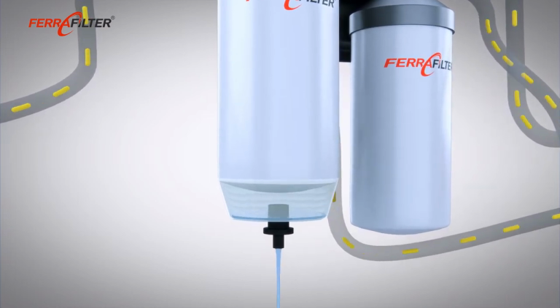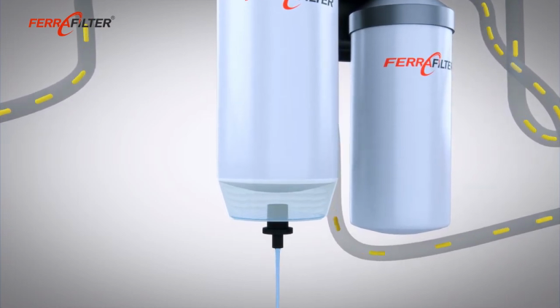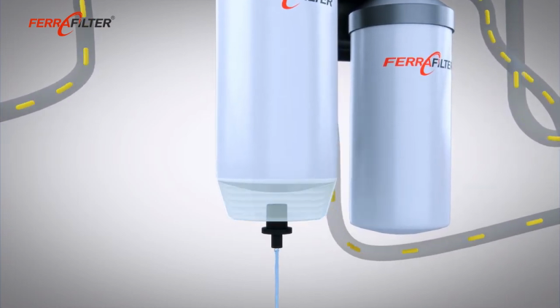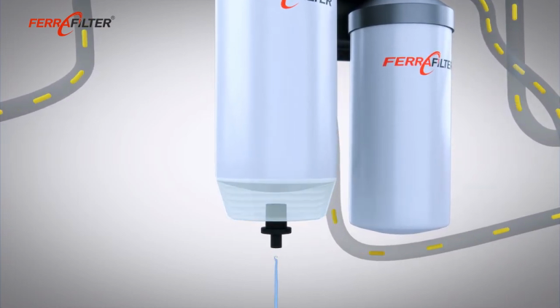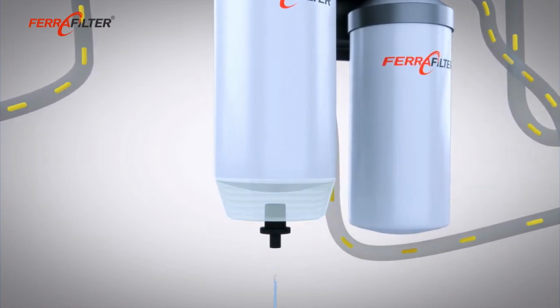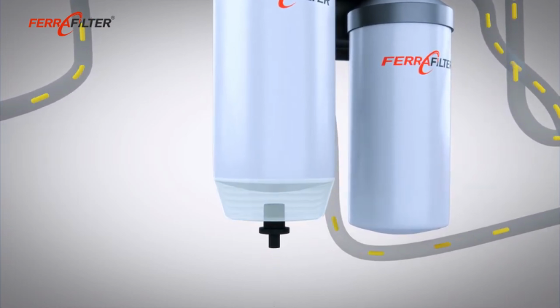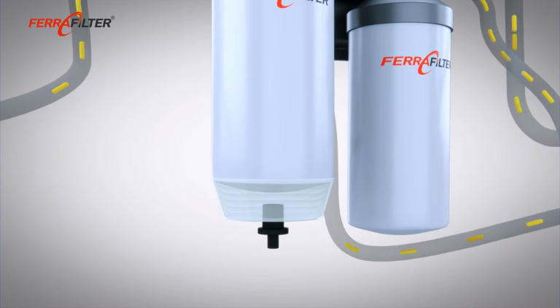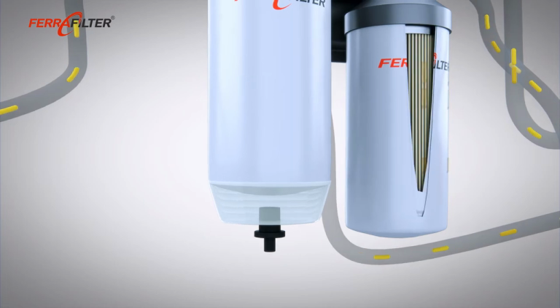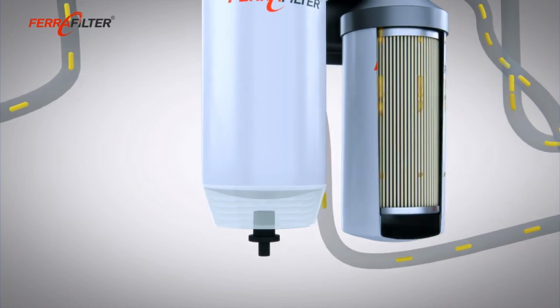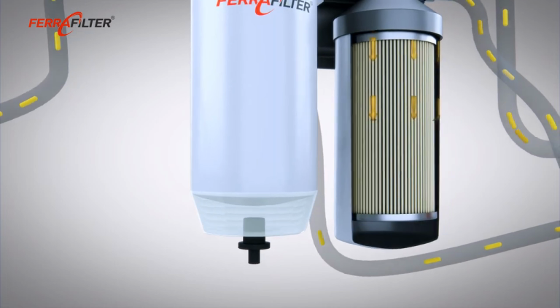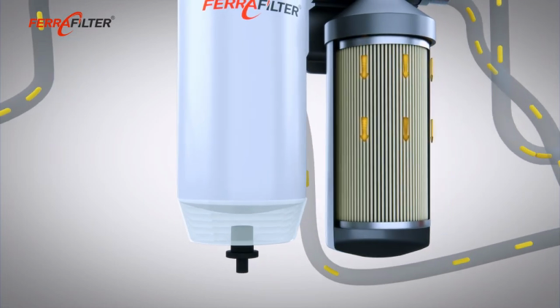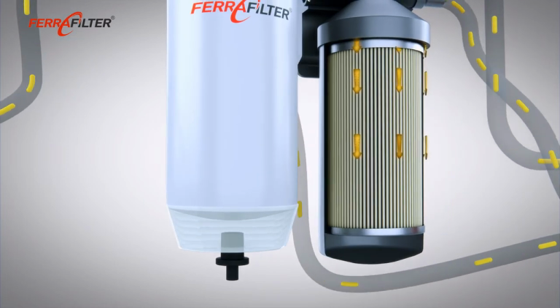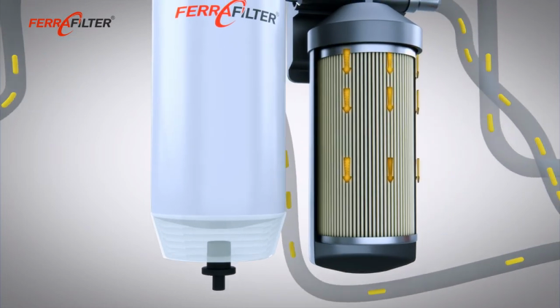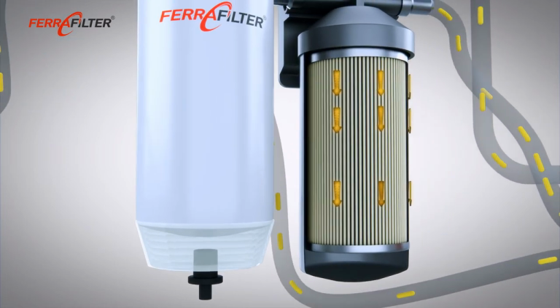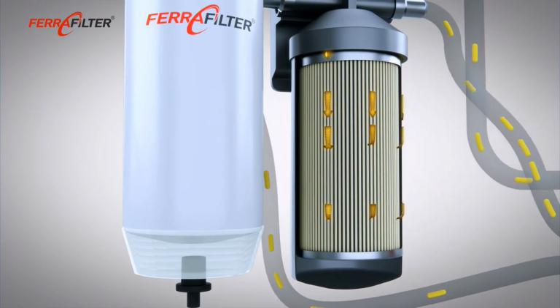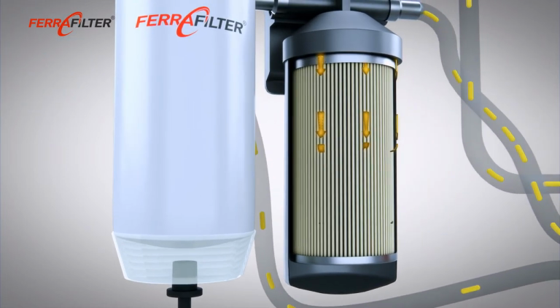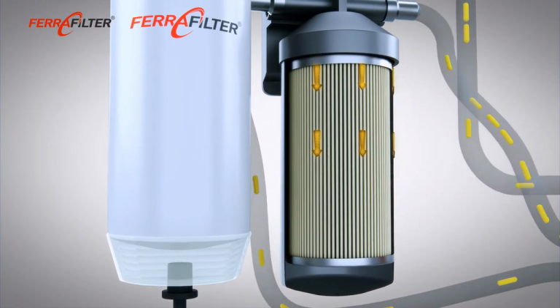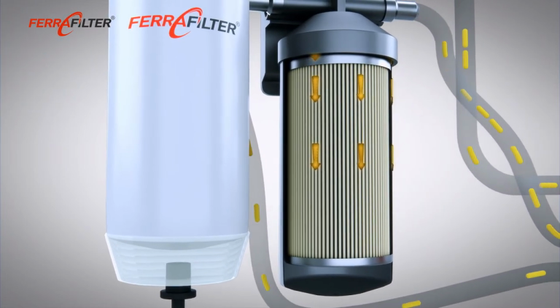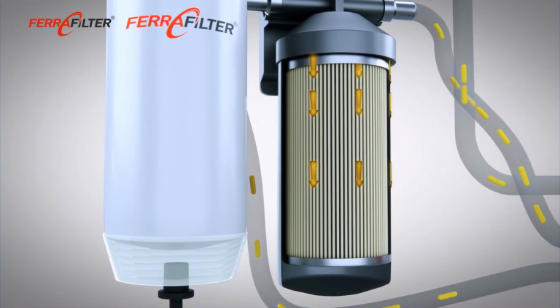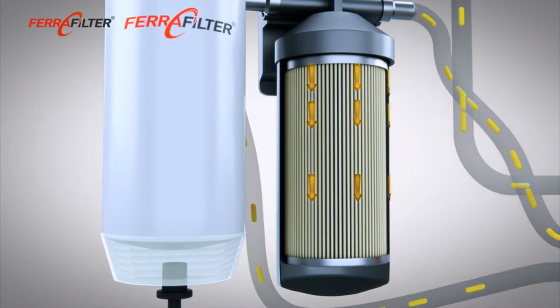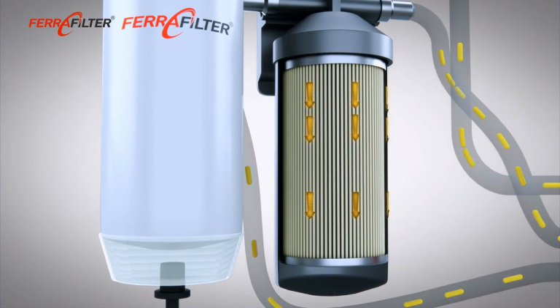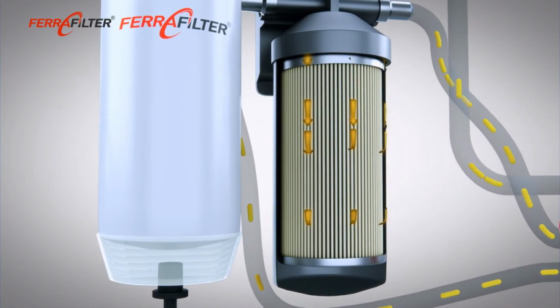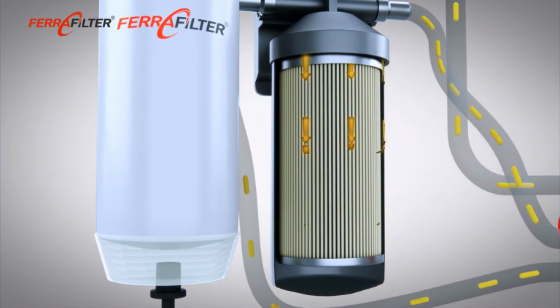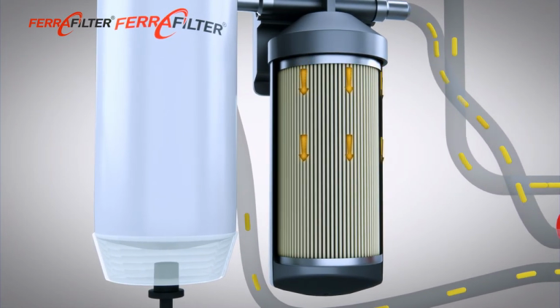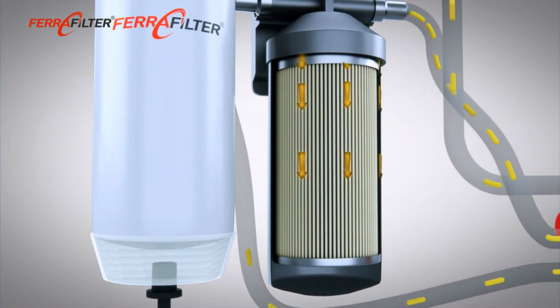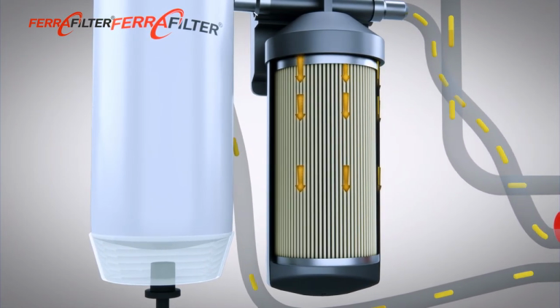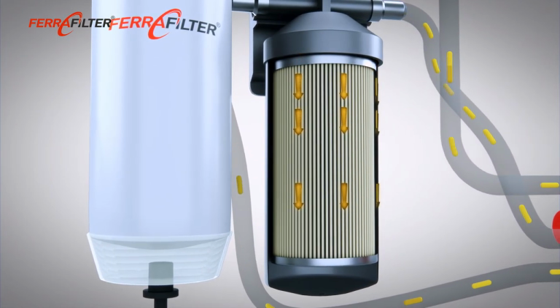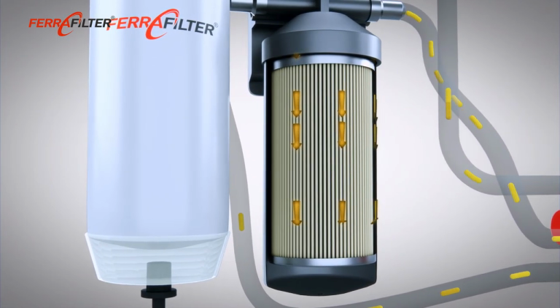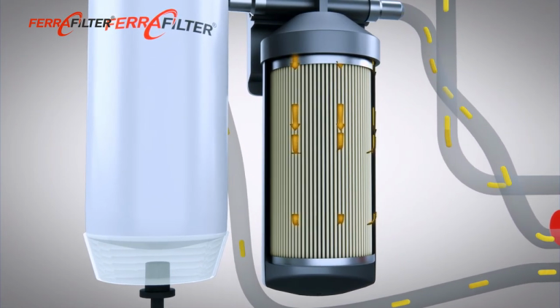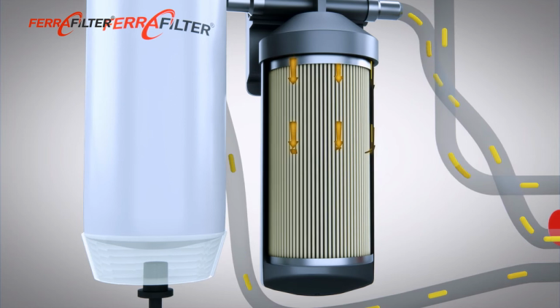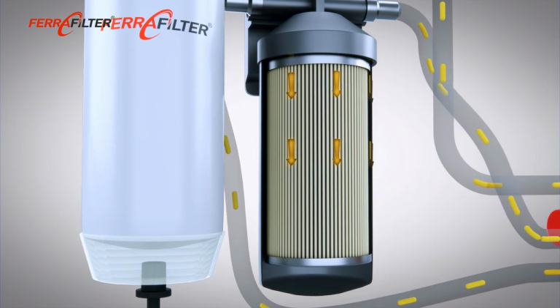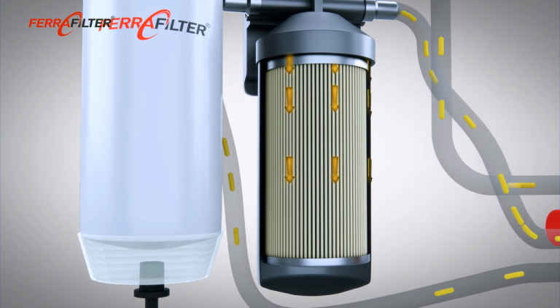Servicing is easy at regular intervals. The water screw is opened and the separated water is removed from the water collector.